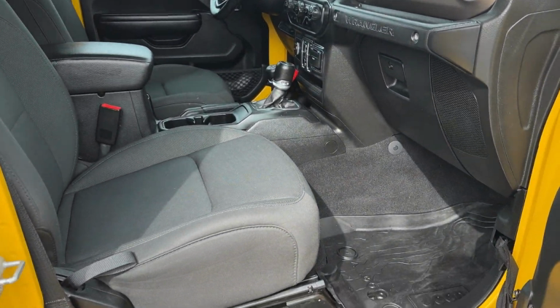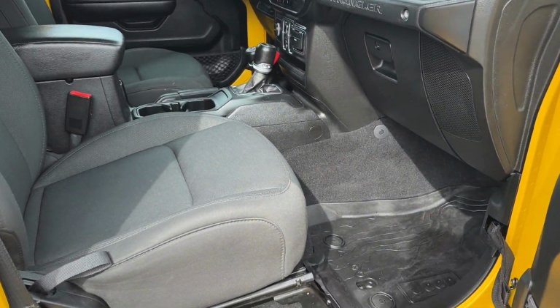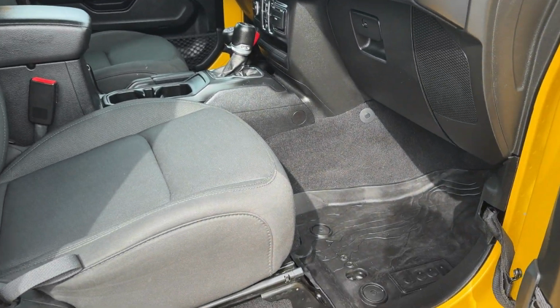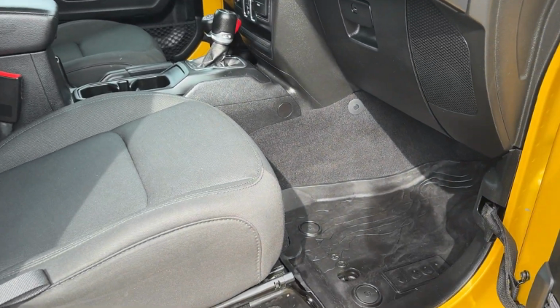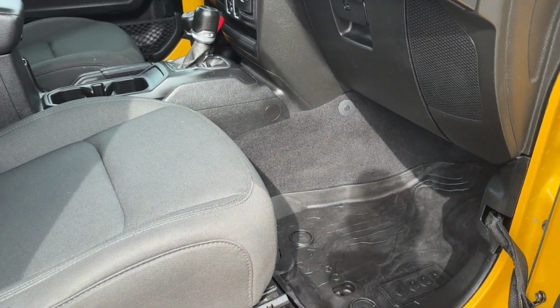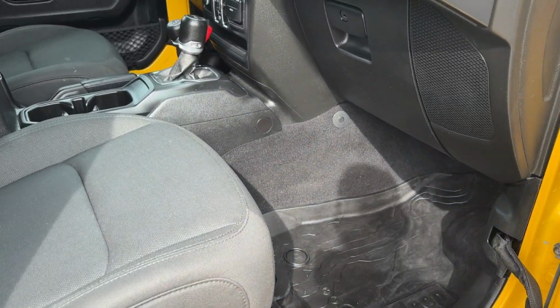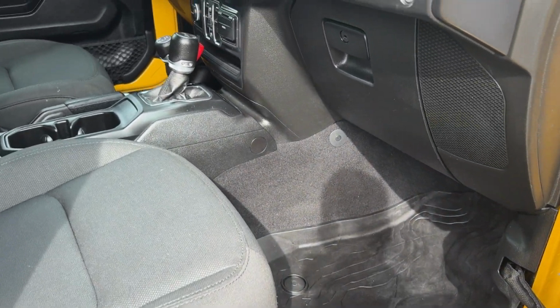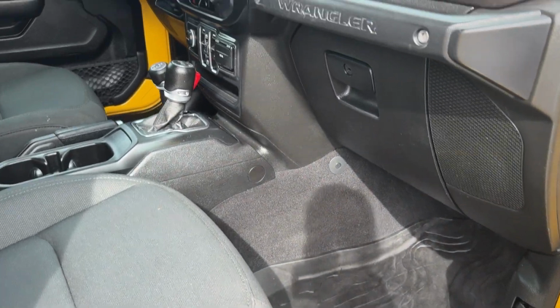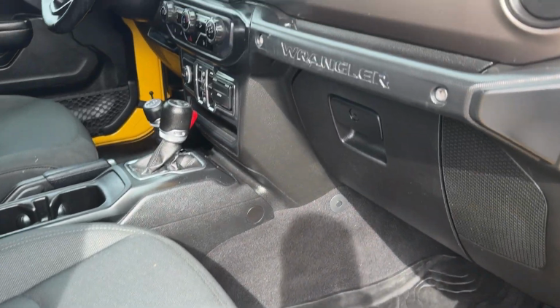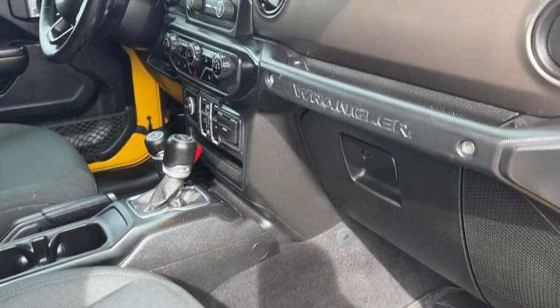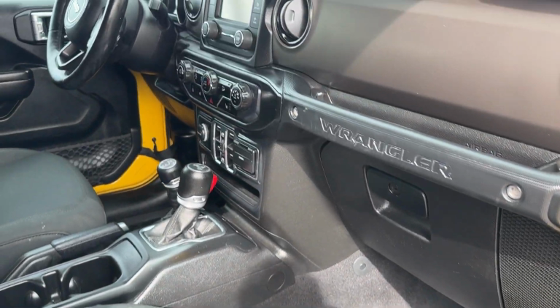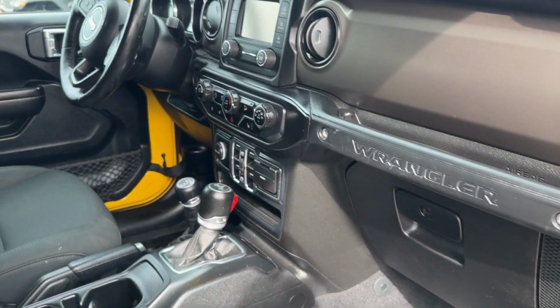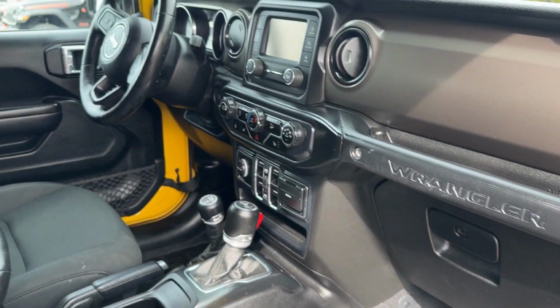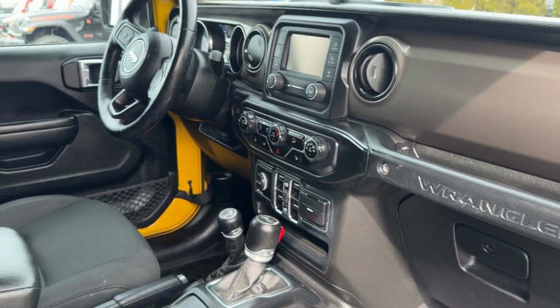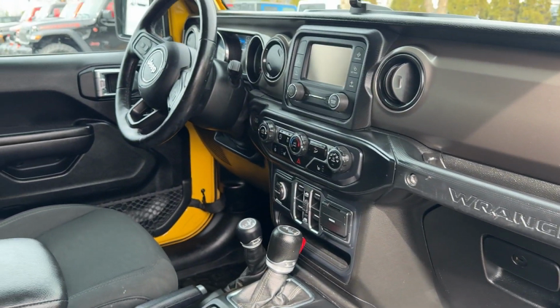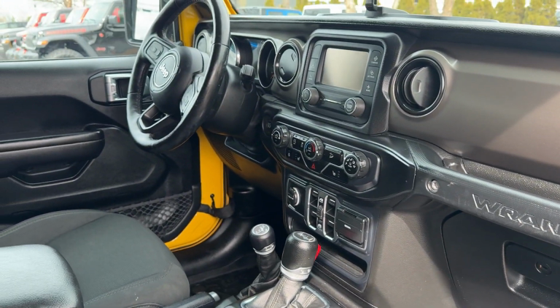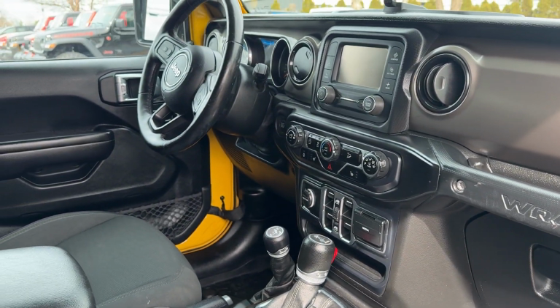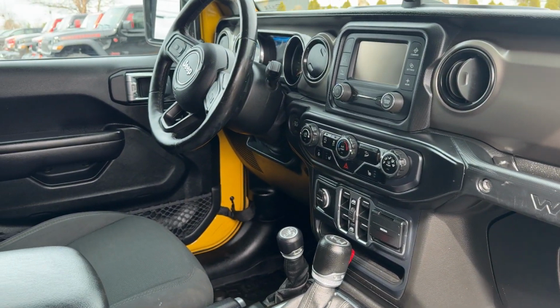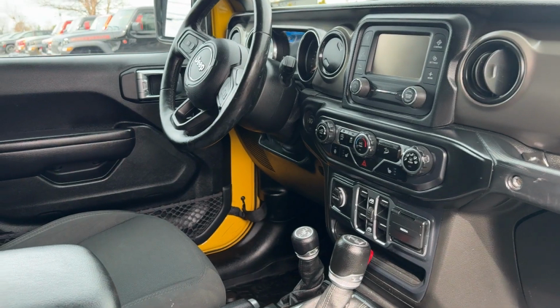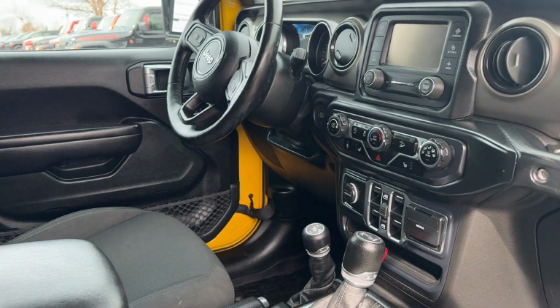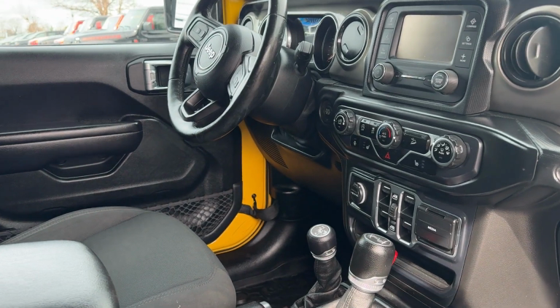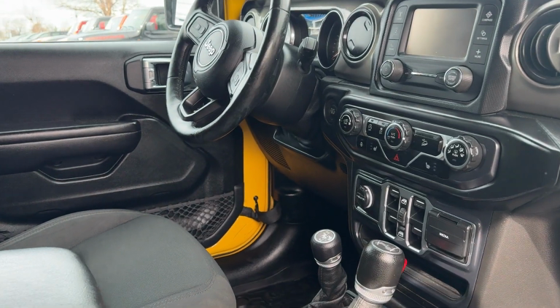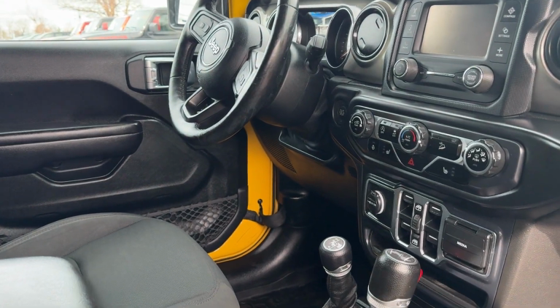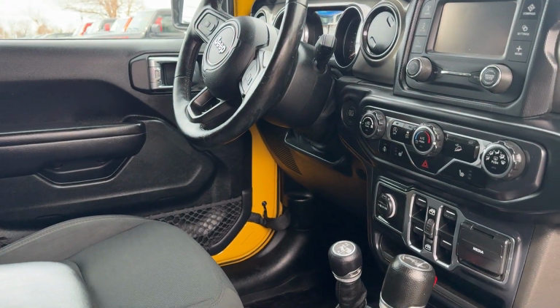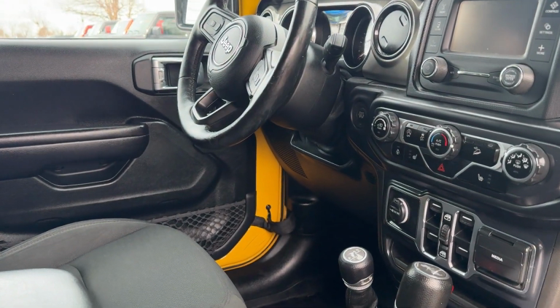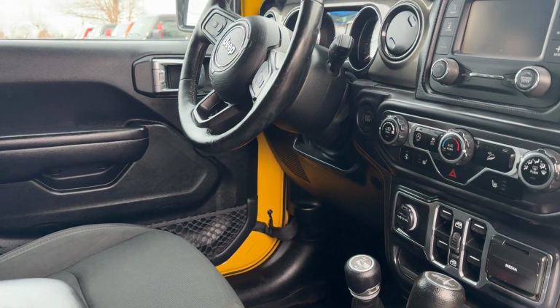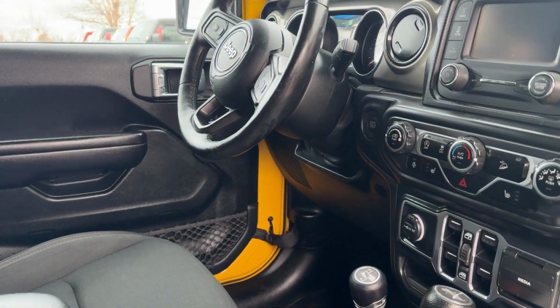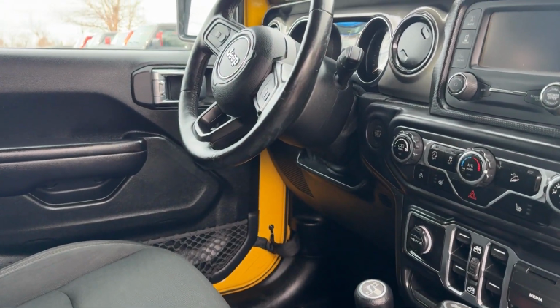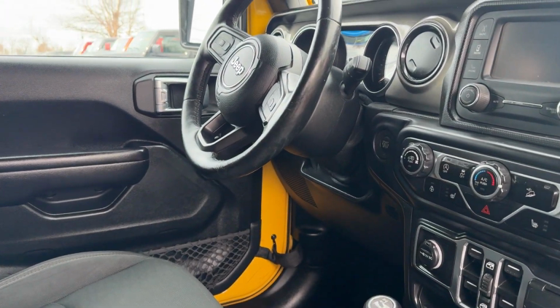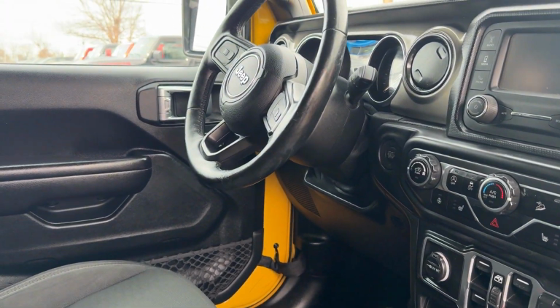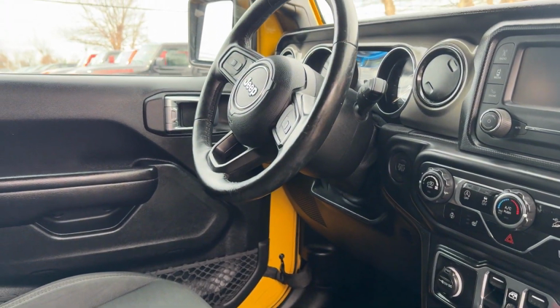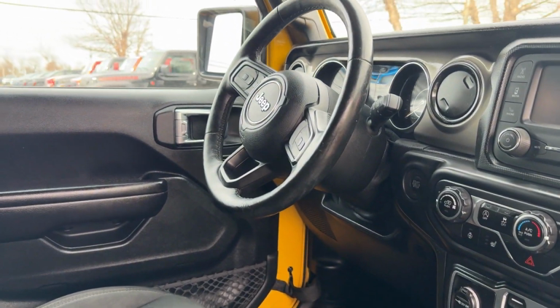All-weather mats on the inside. This does have remote start as well.